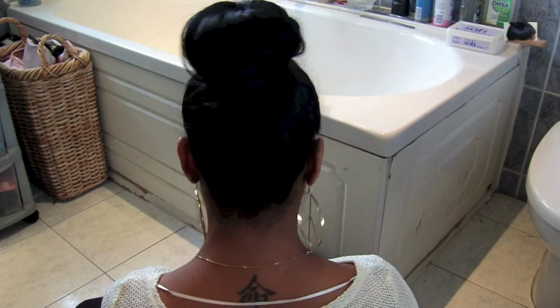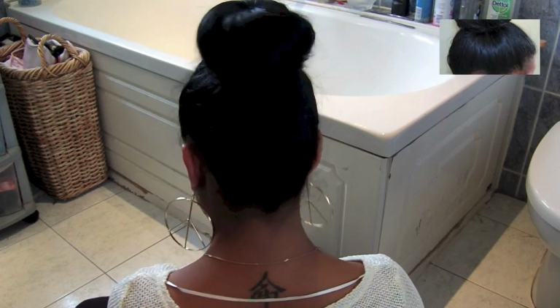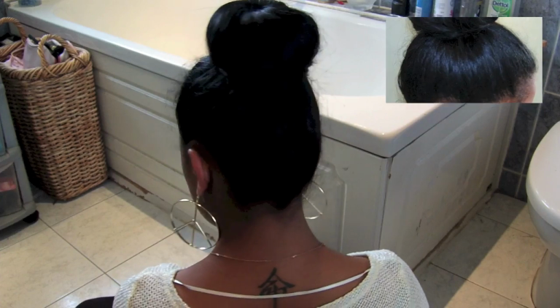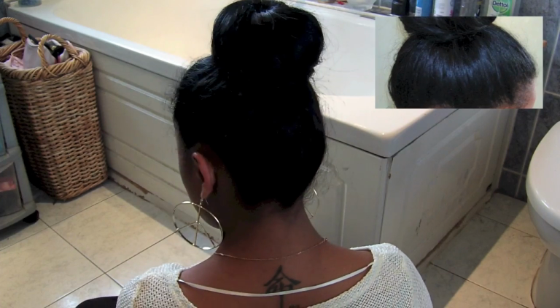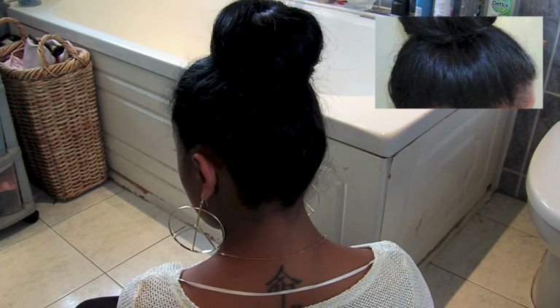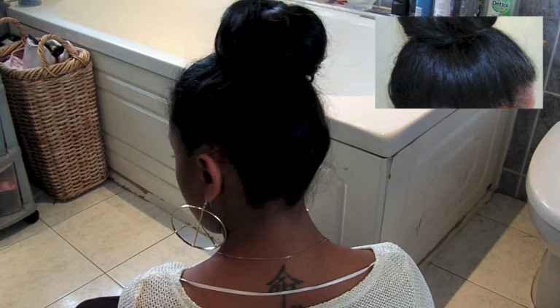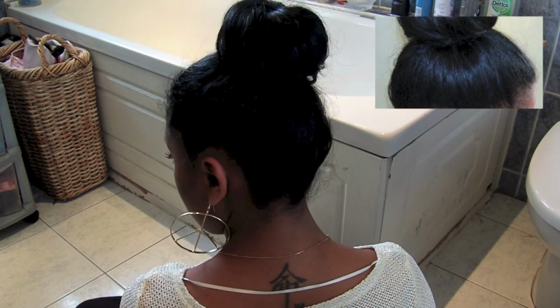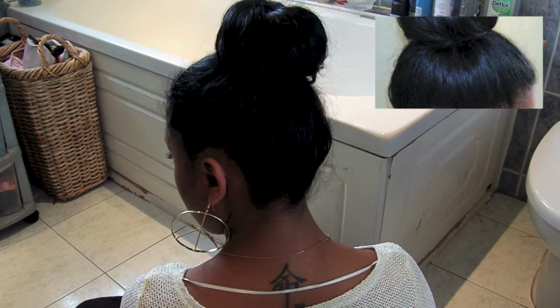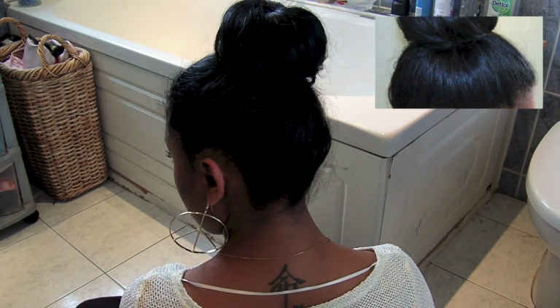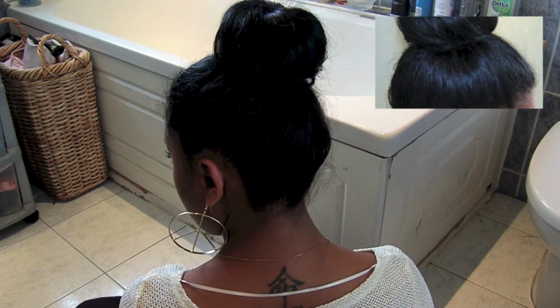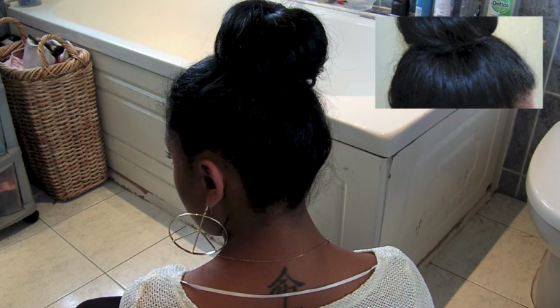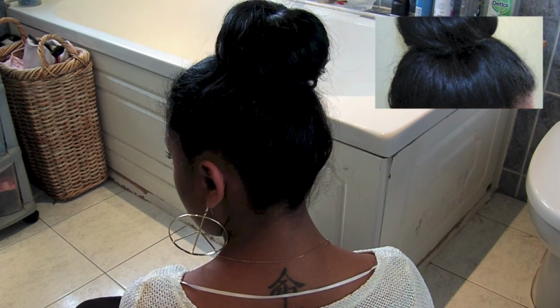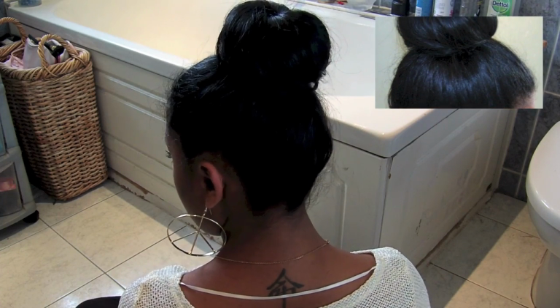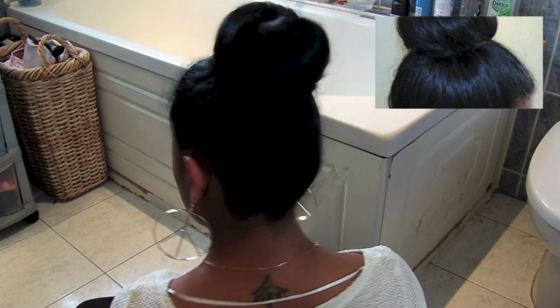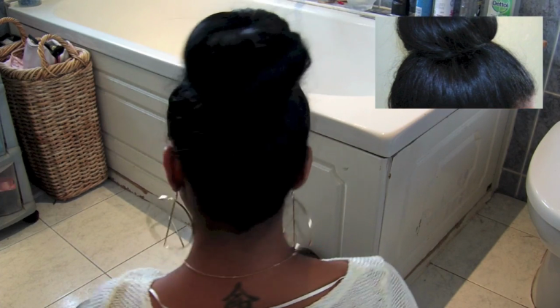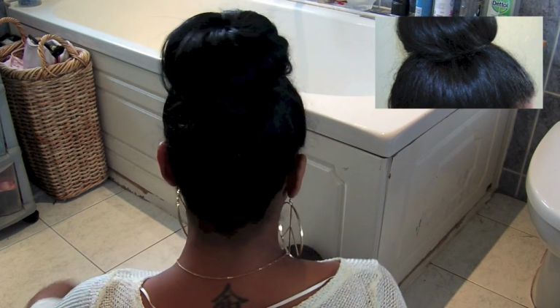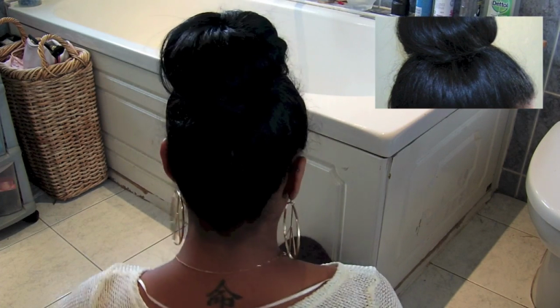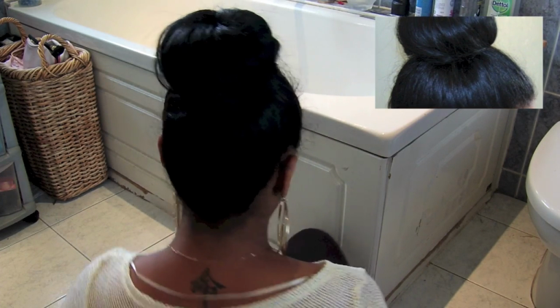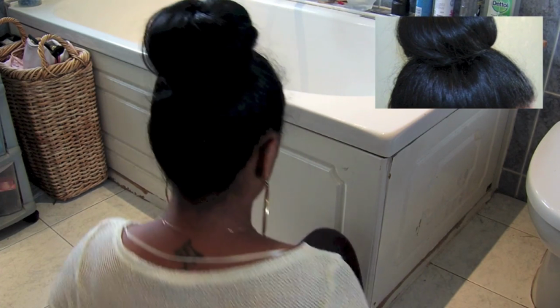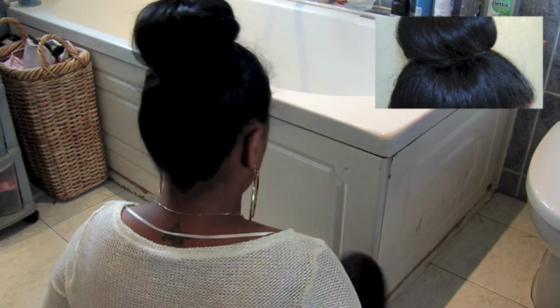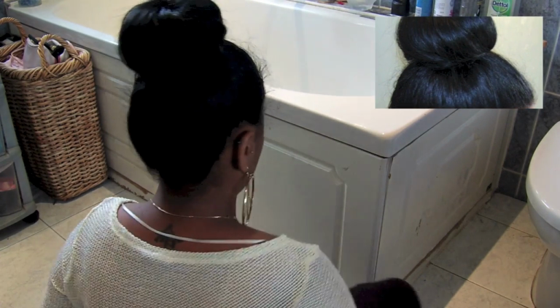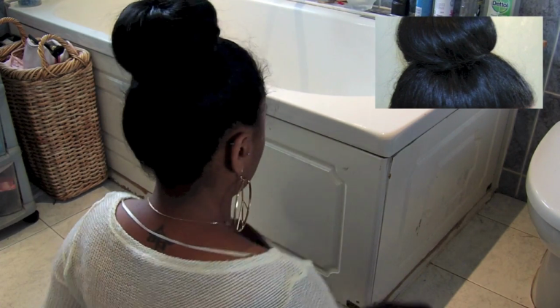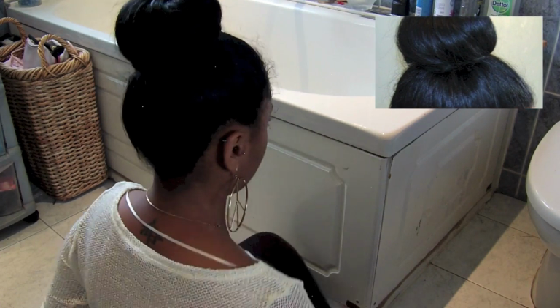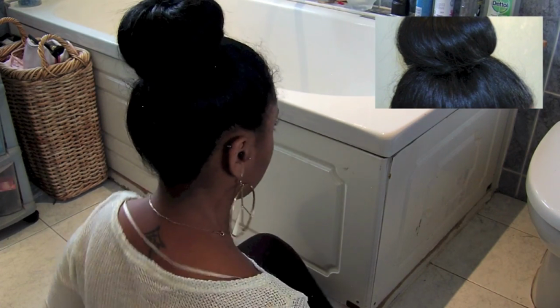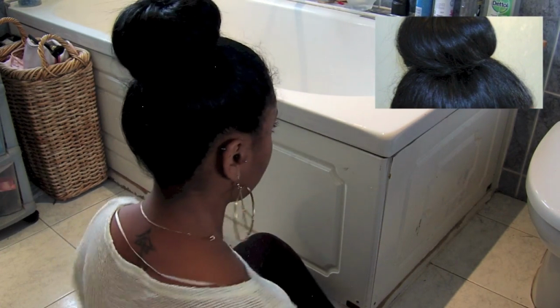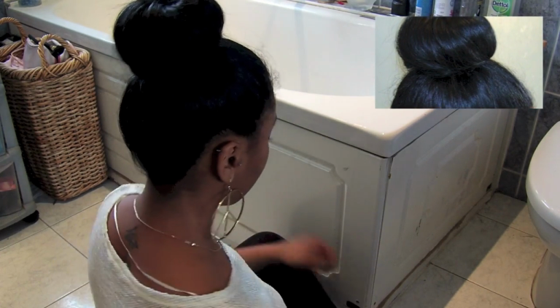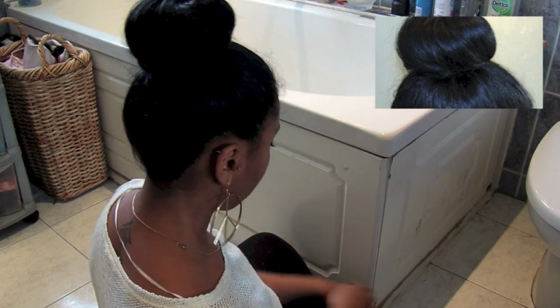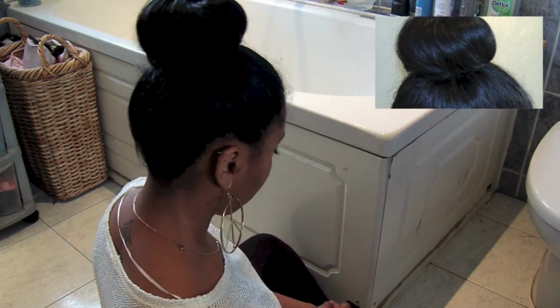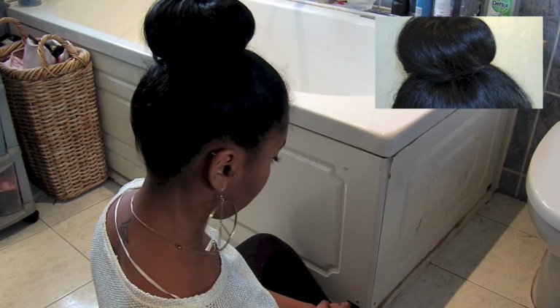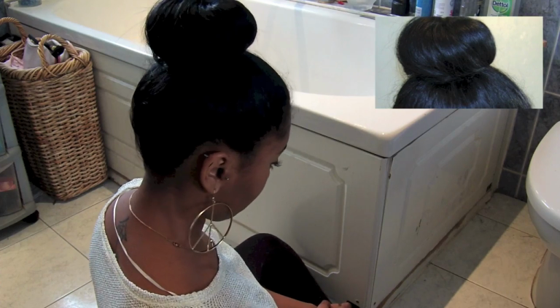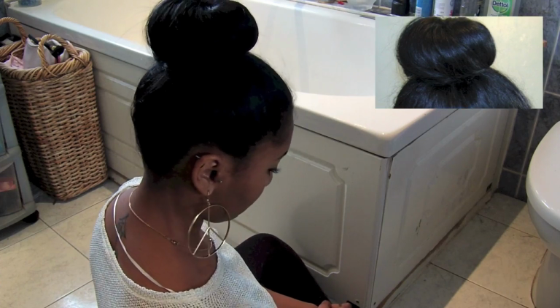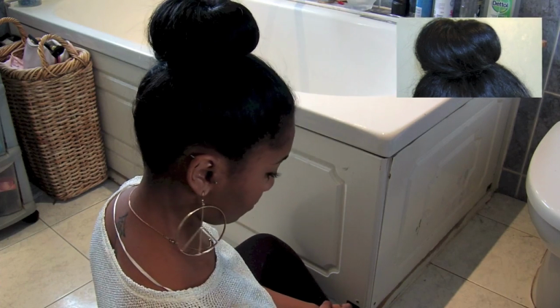Hey guys, I'm back with another tutorial. This one is going to be on a donut bun, so if you like it stay tuned and I hope you enjoy.